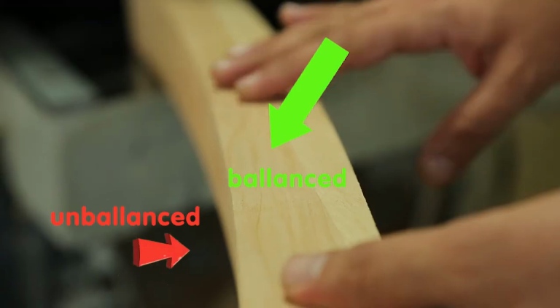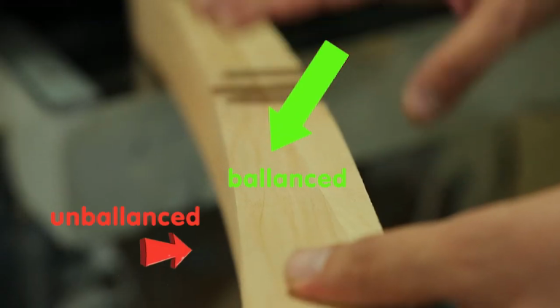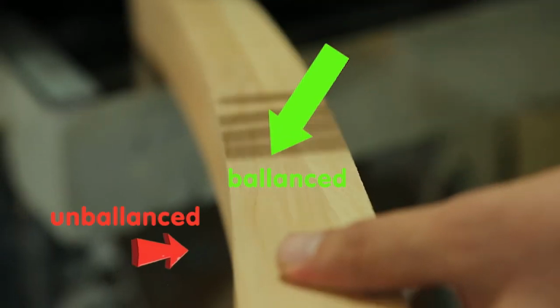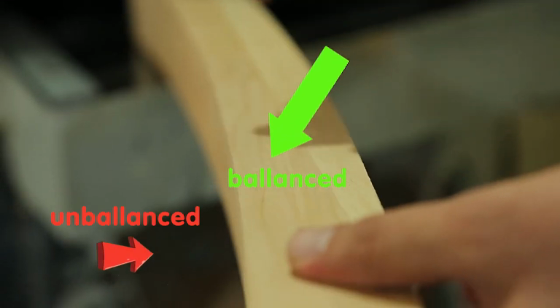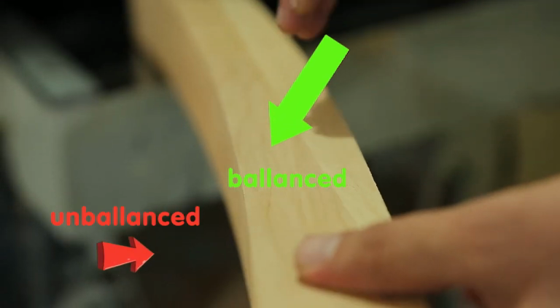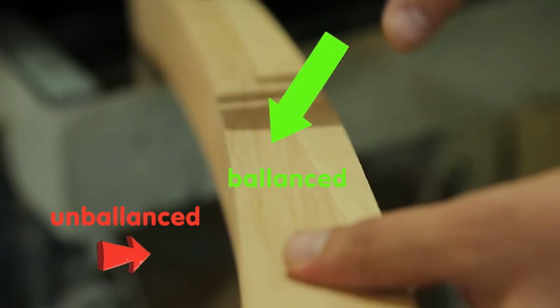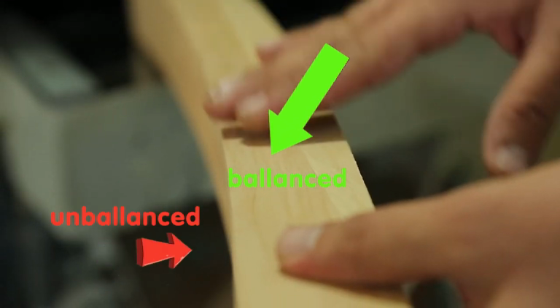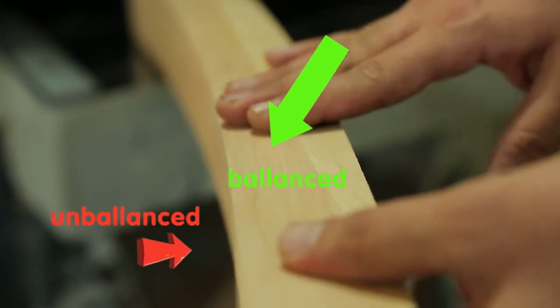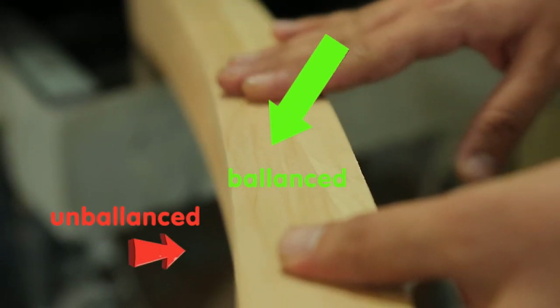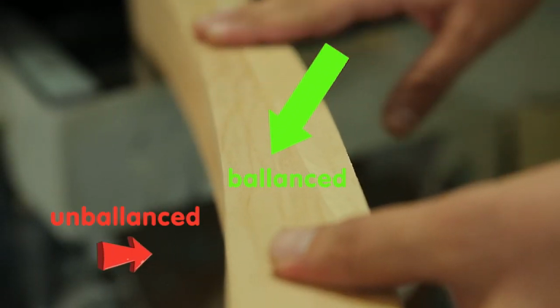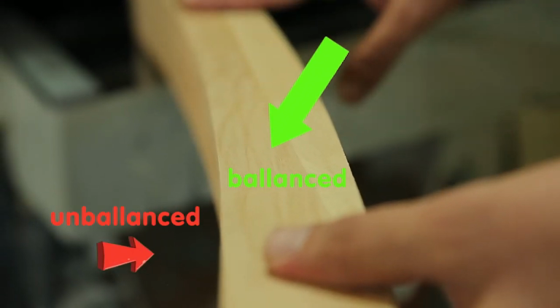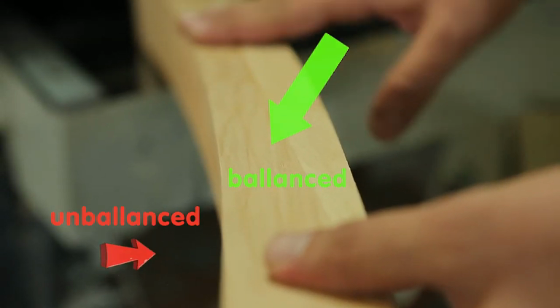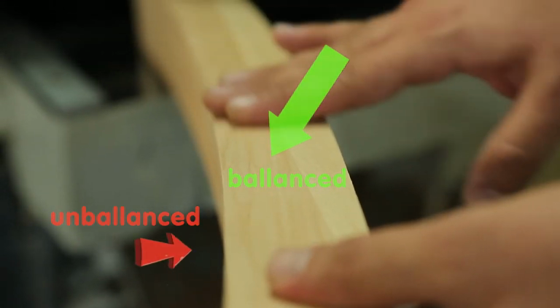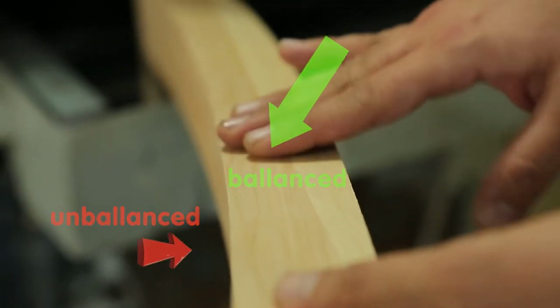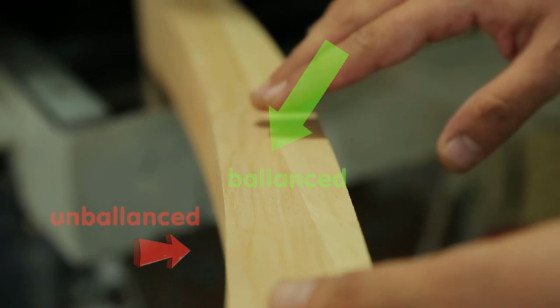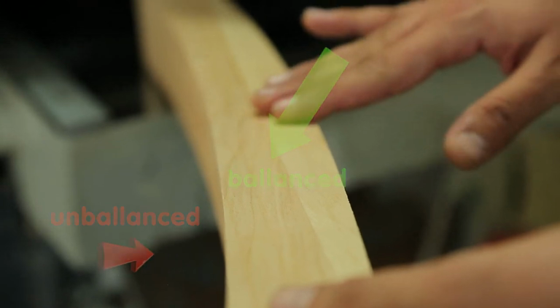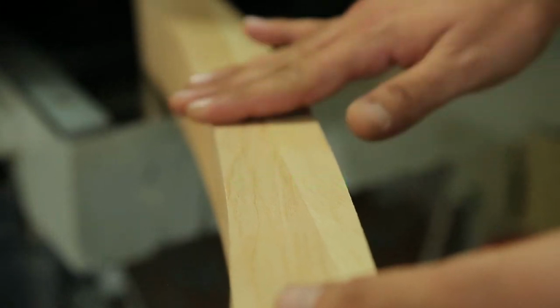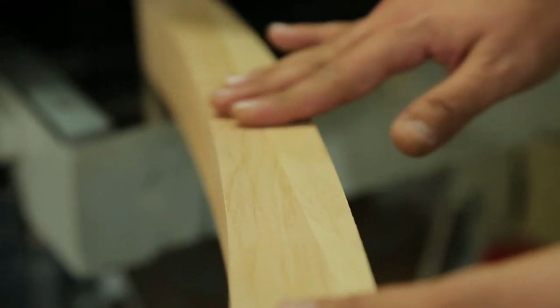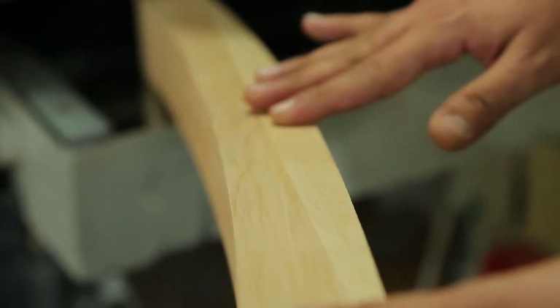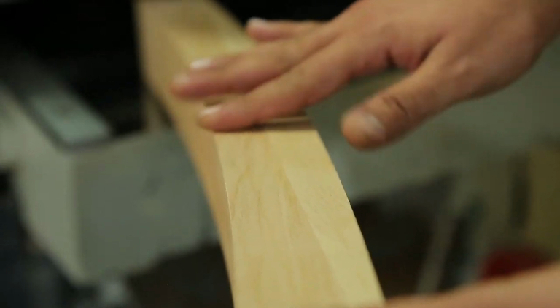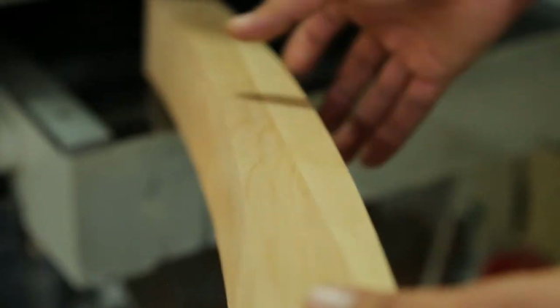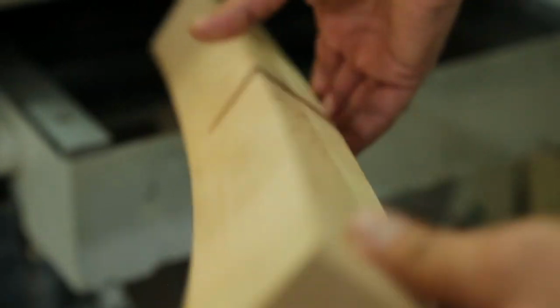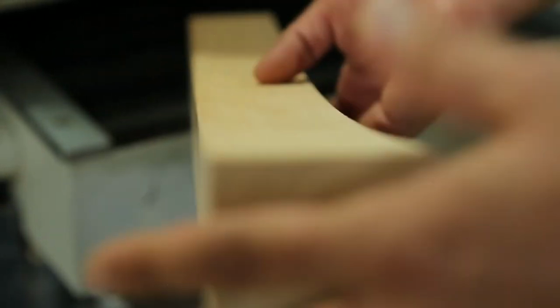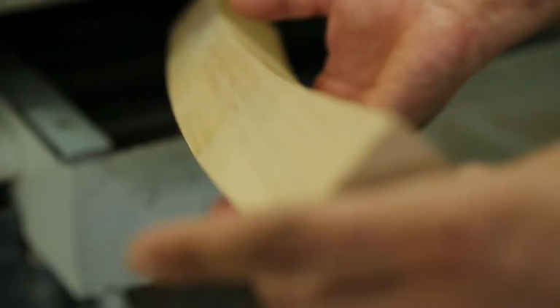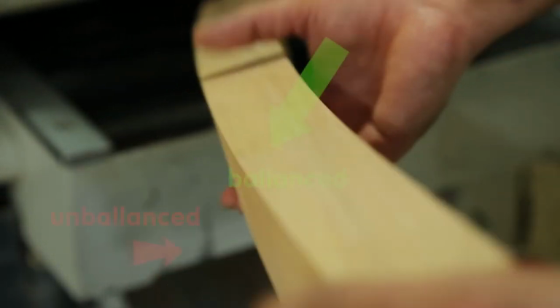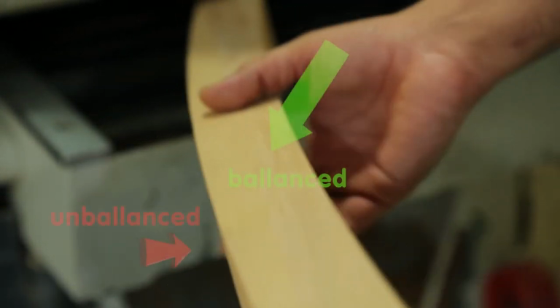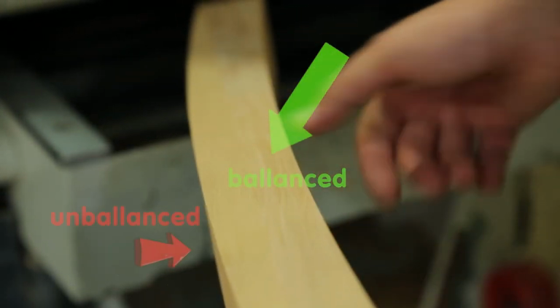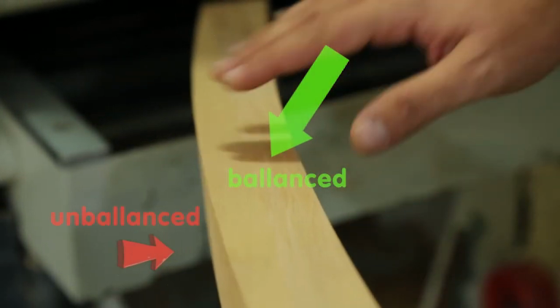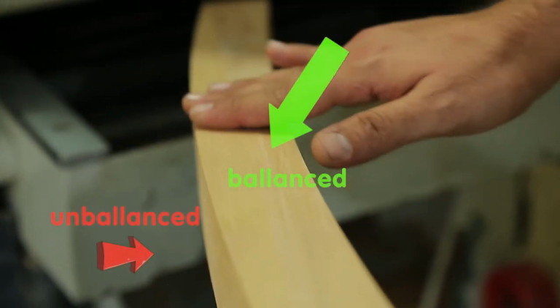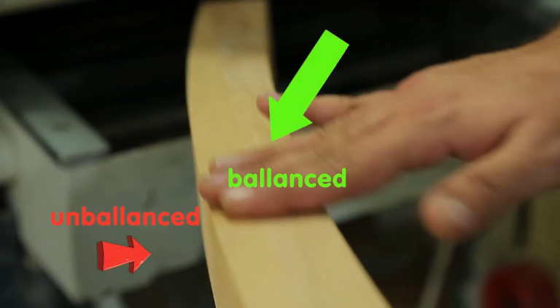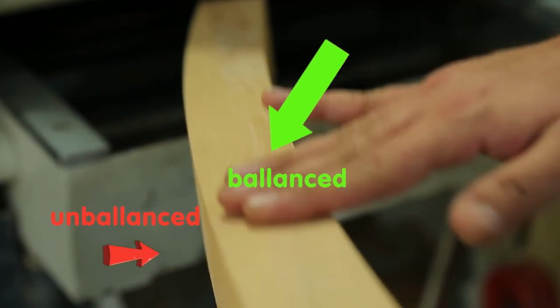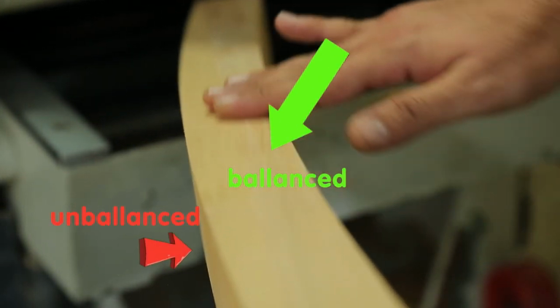As you can see, both surfaces of the wood are cleaned, but the two sides are not yet done.